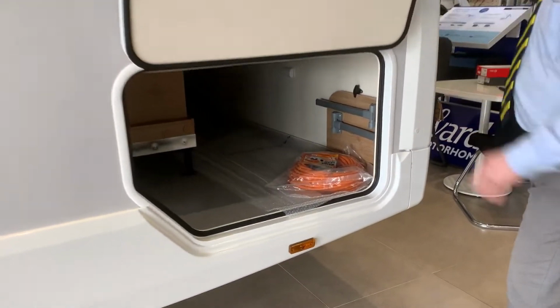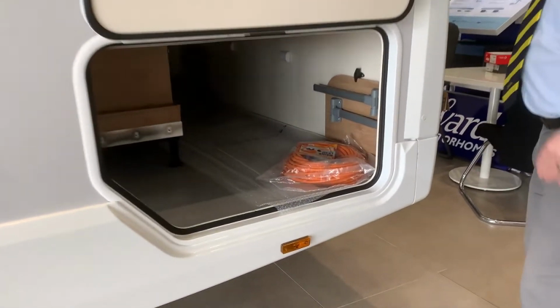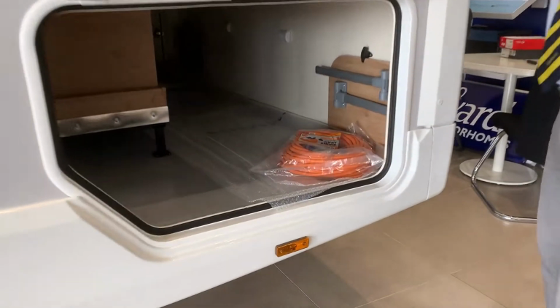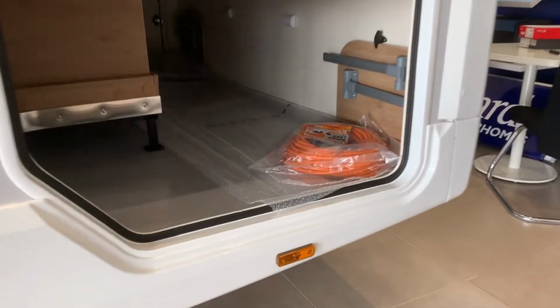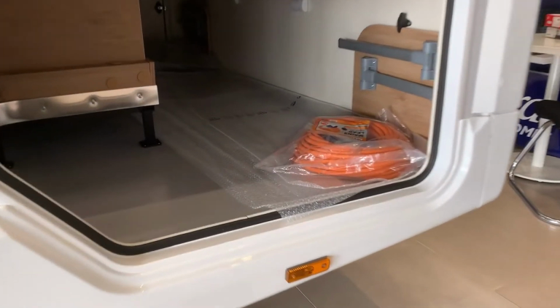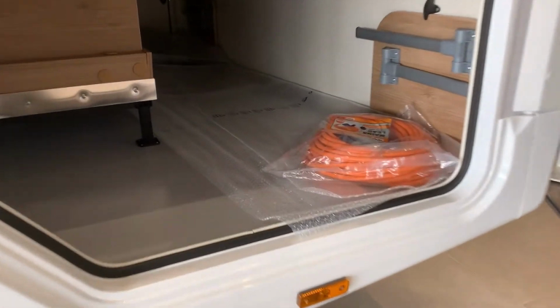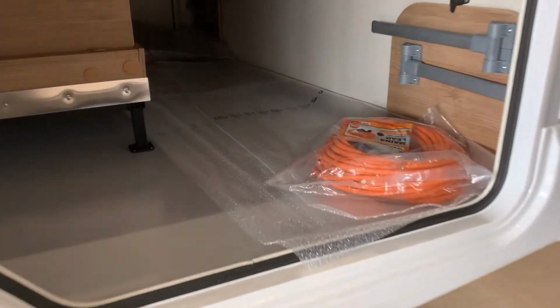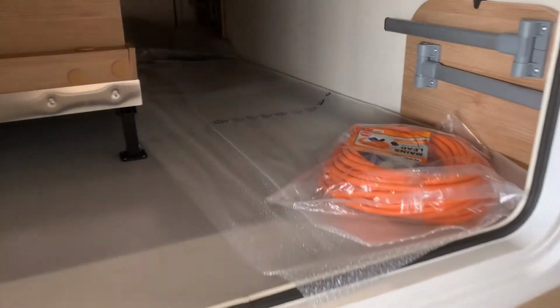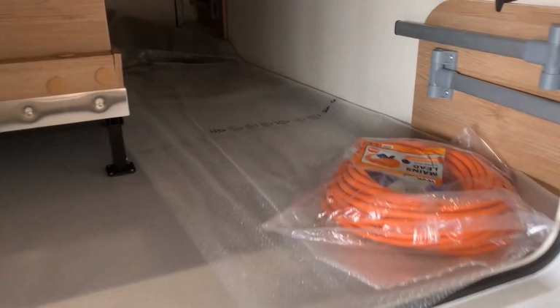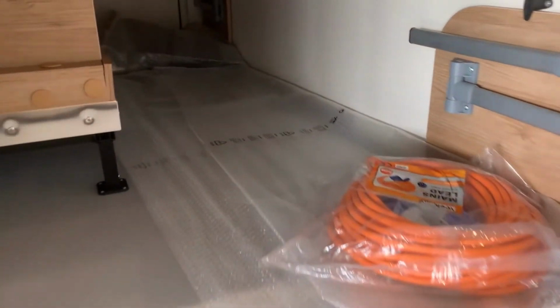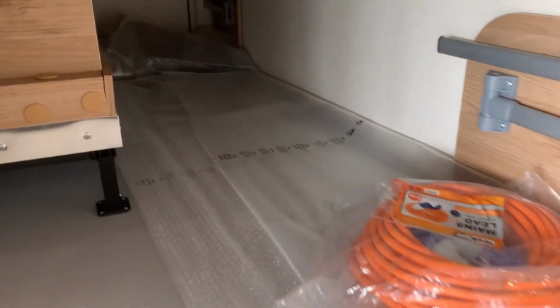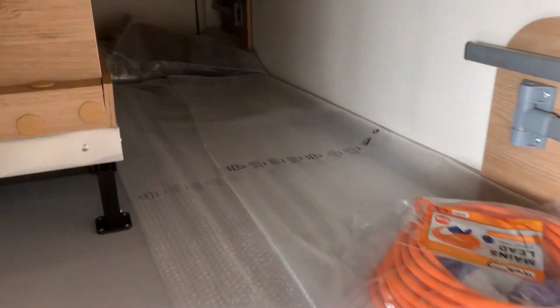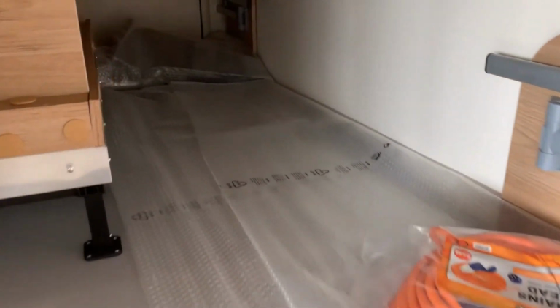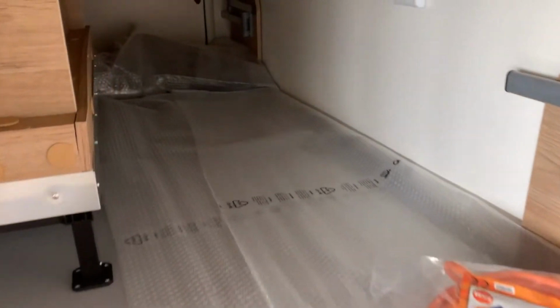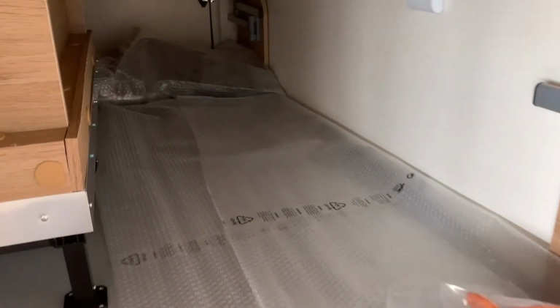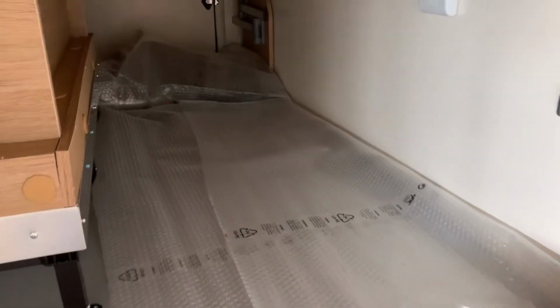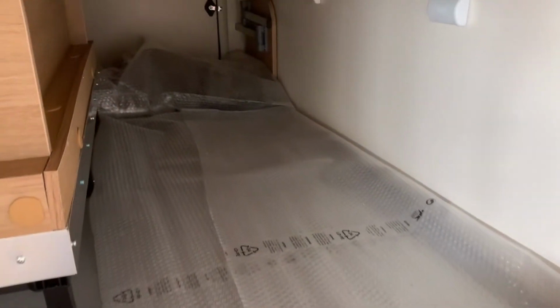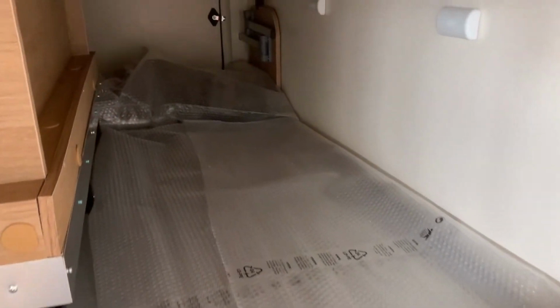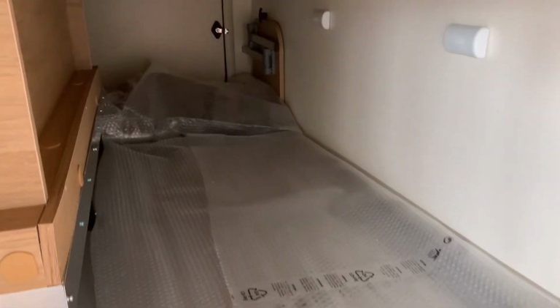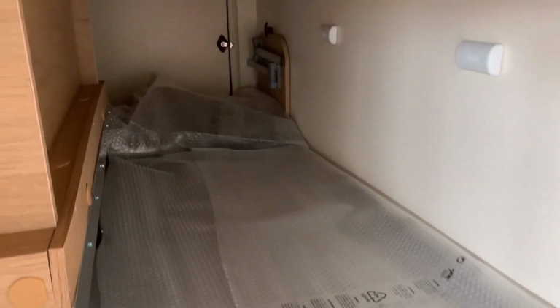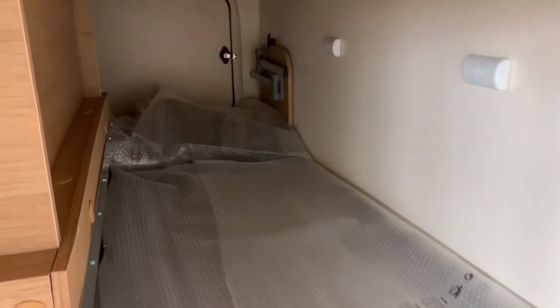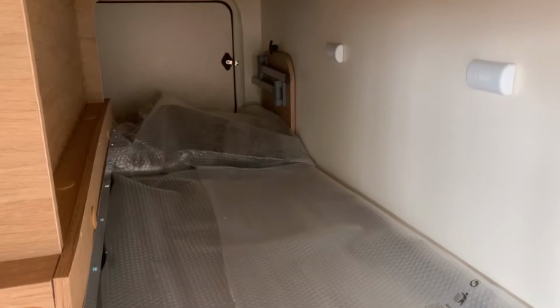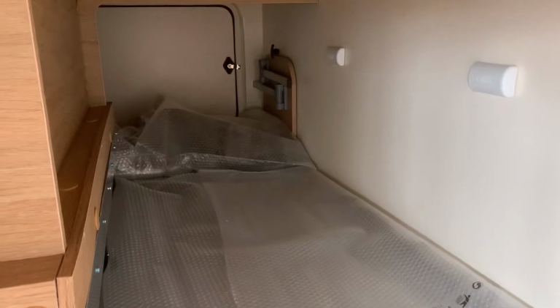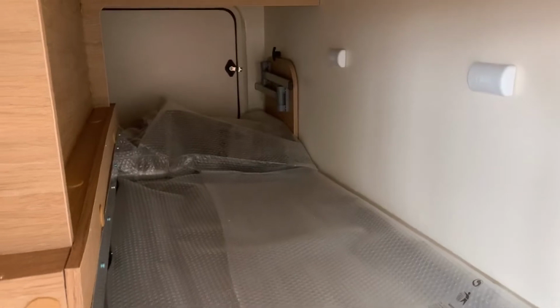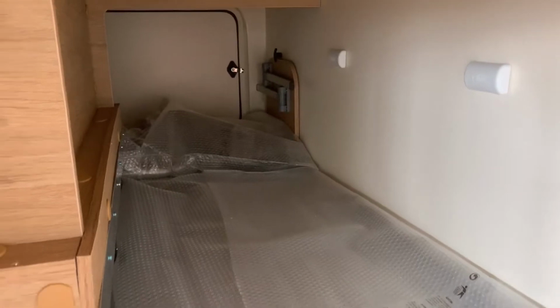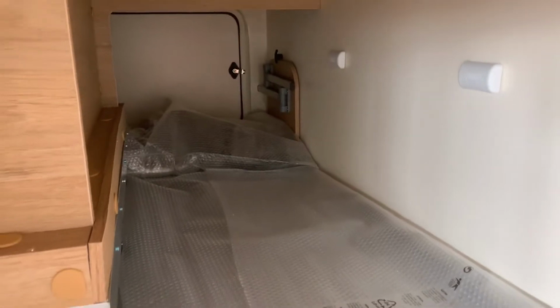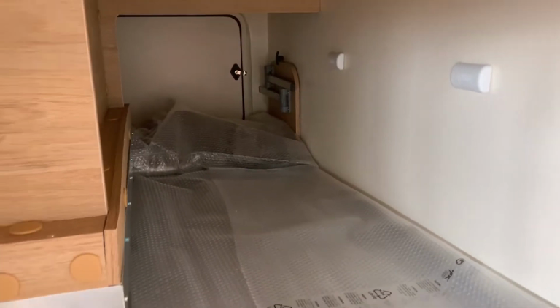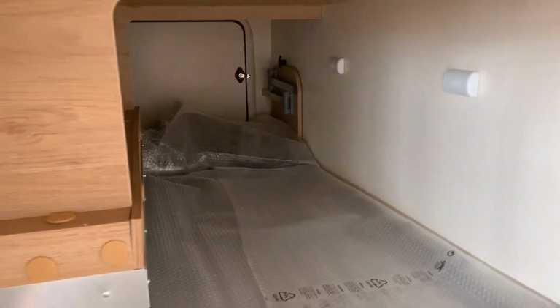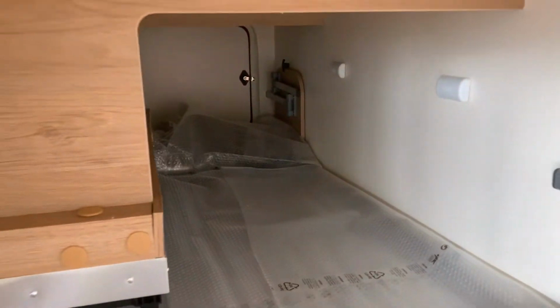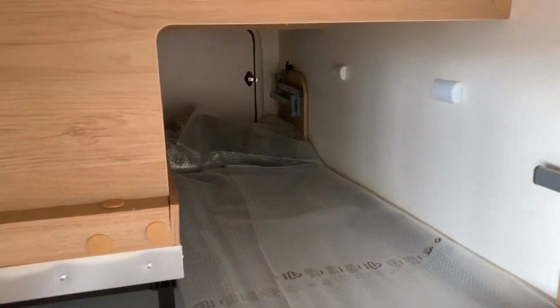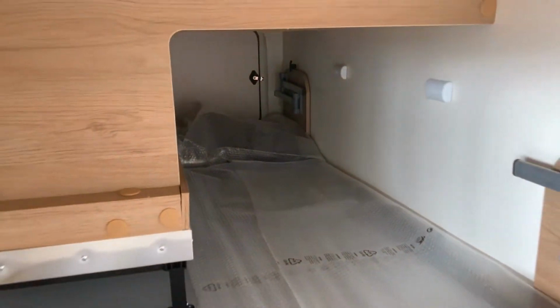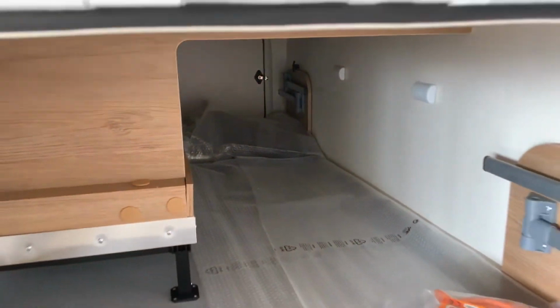Then we come to your storage area. This runs underneath the bench seat and goes the full width of the motorhome. There's a door at the other side so you can get in from both sides.